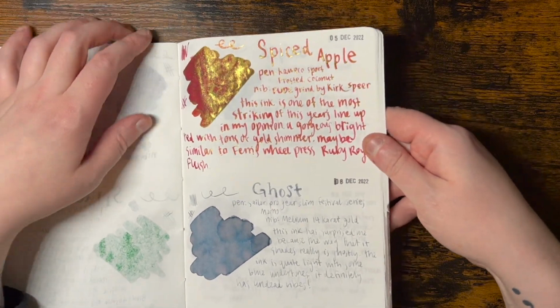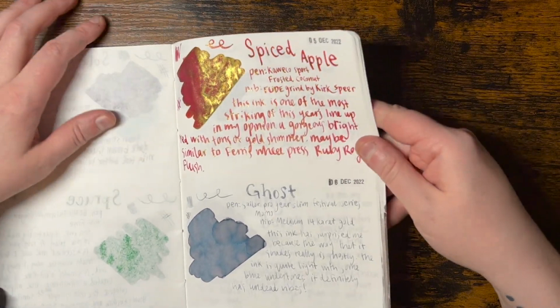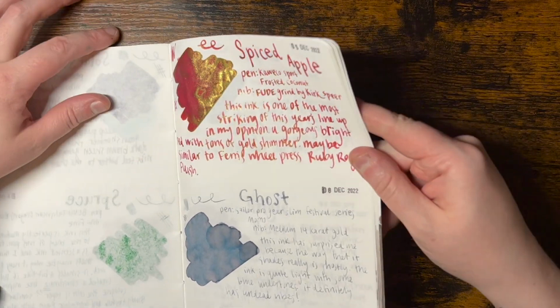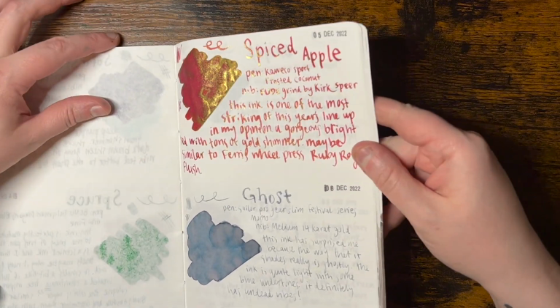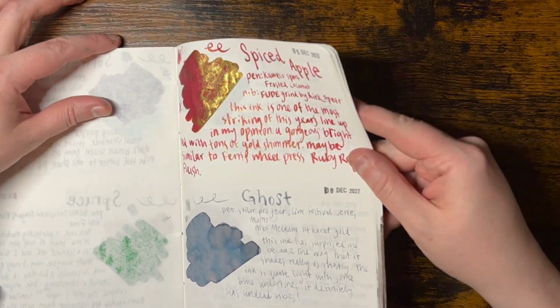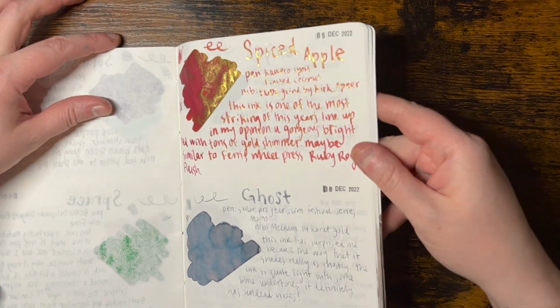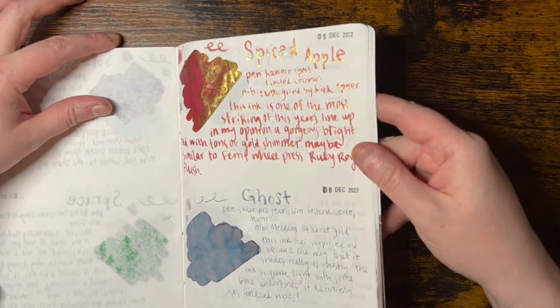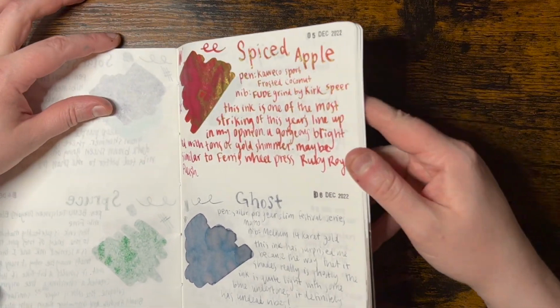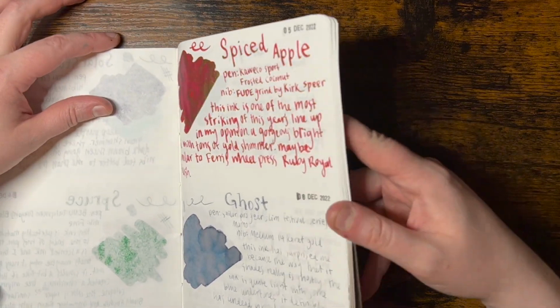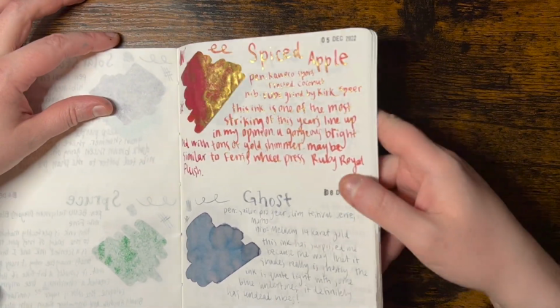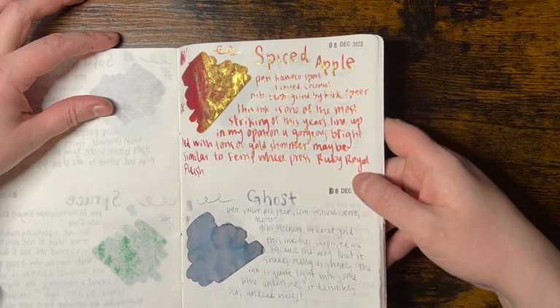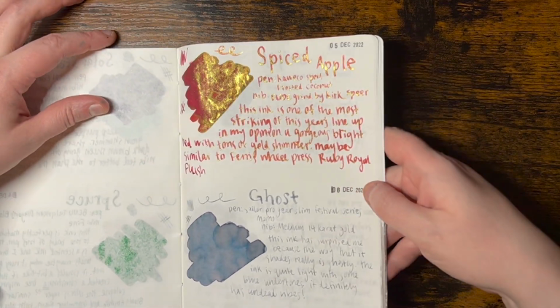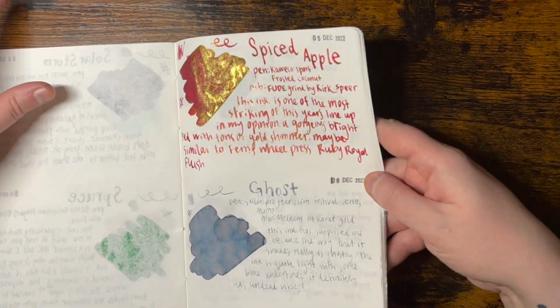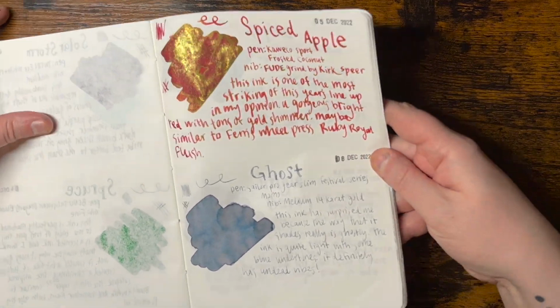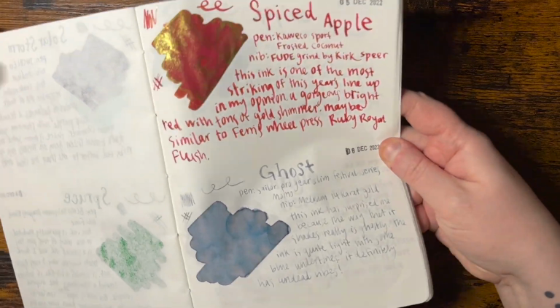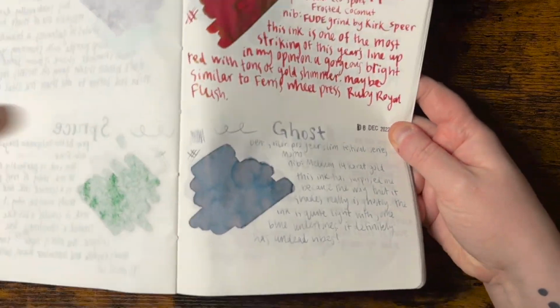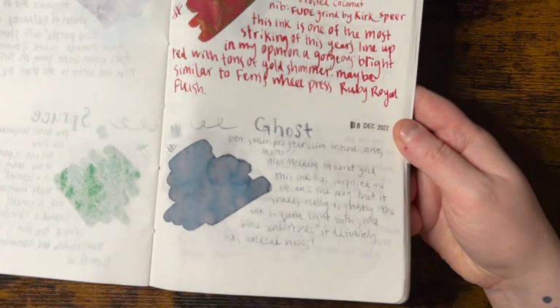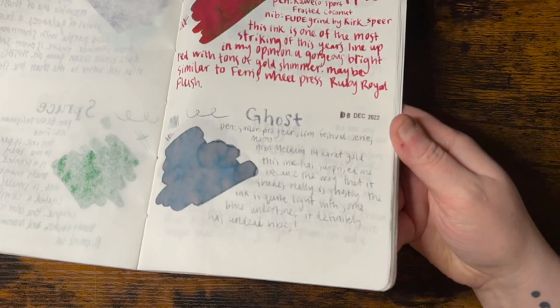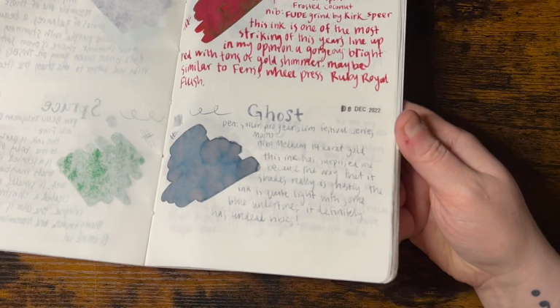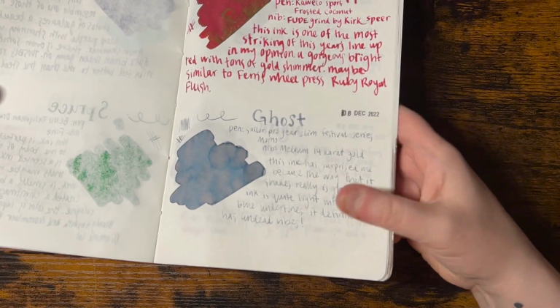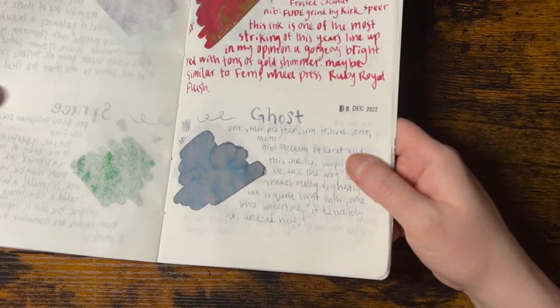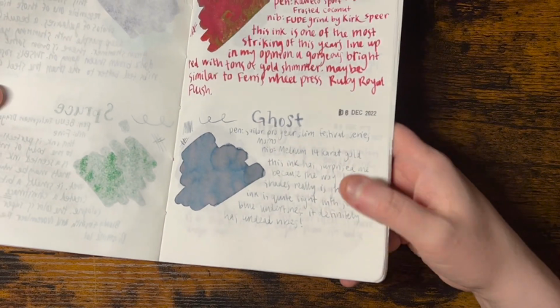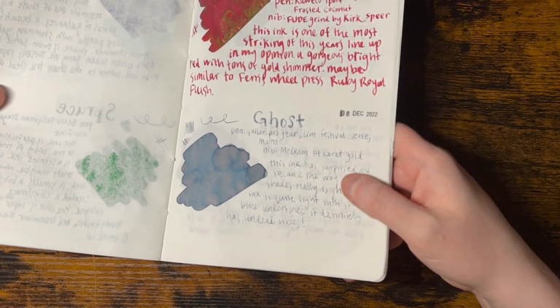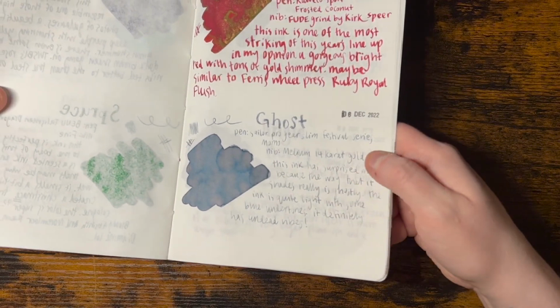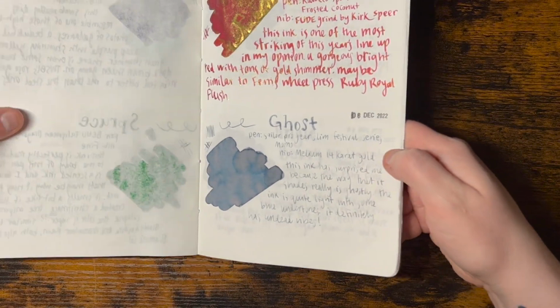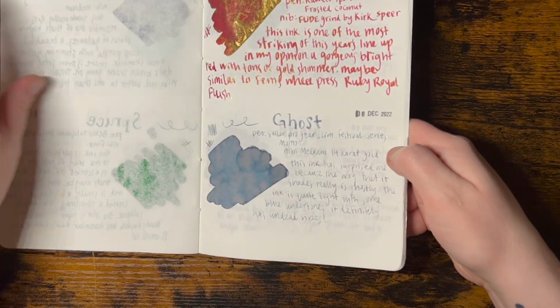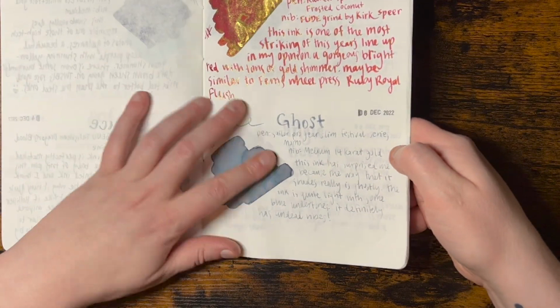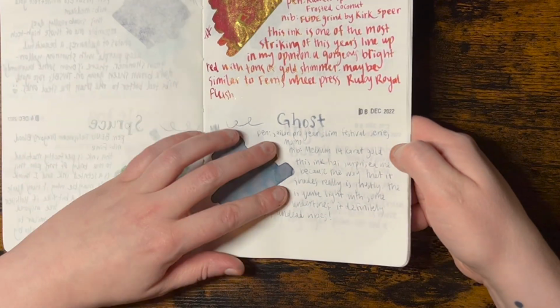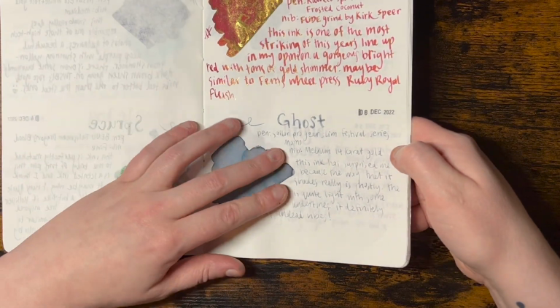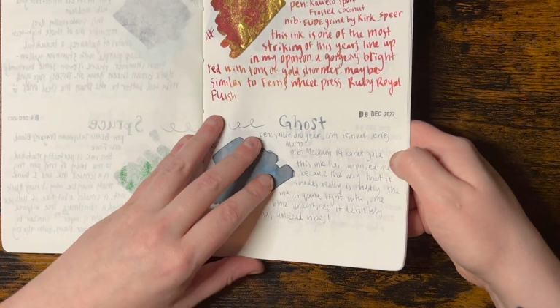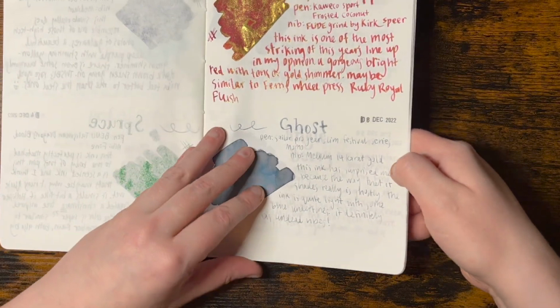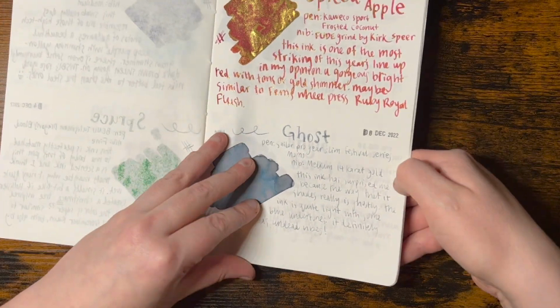Spiced Apple was one of my favorites - it's so intense. And Ghost is alright, but it's just a little too light for me.